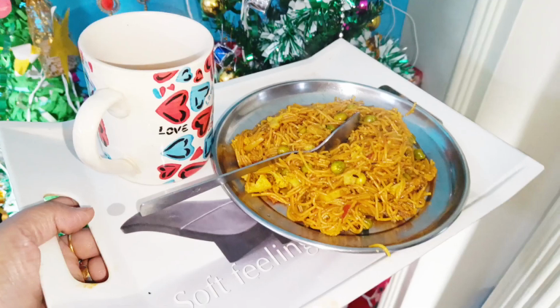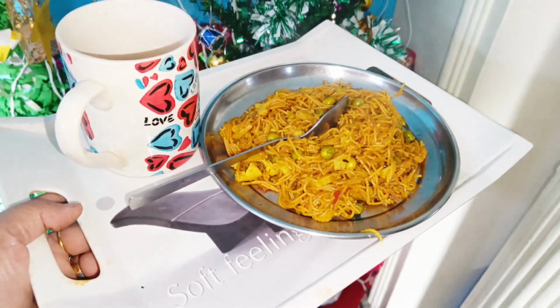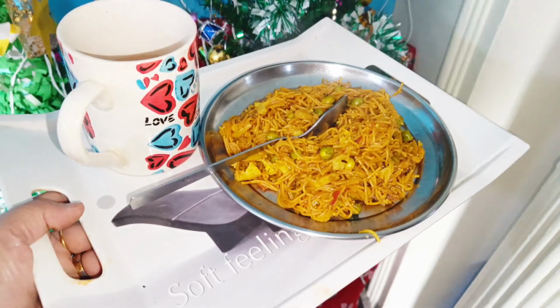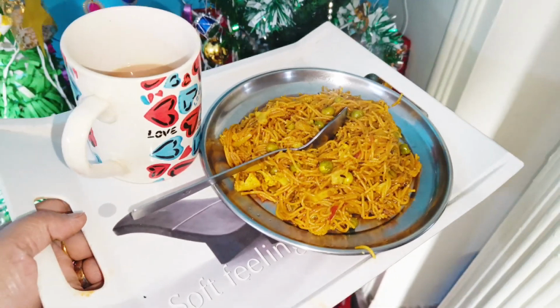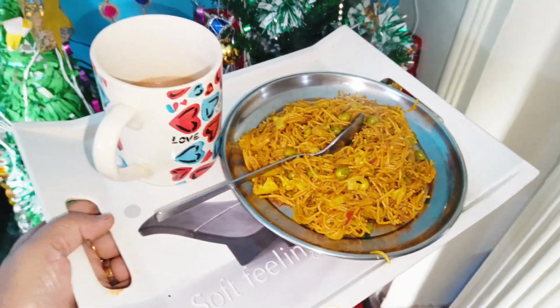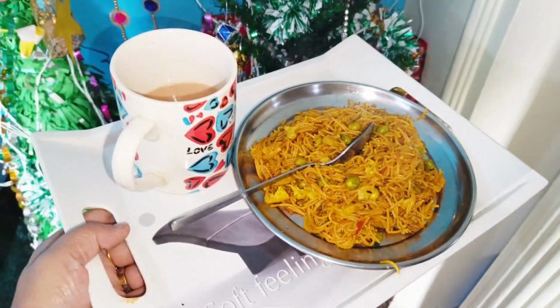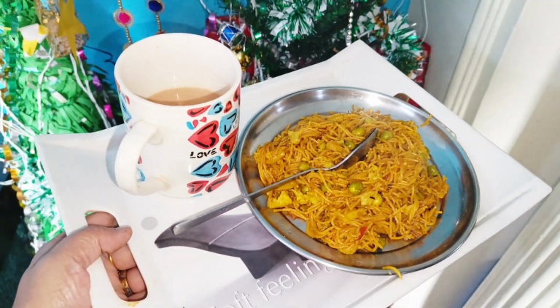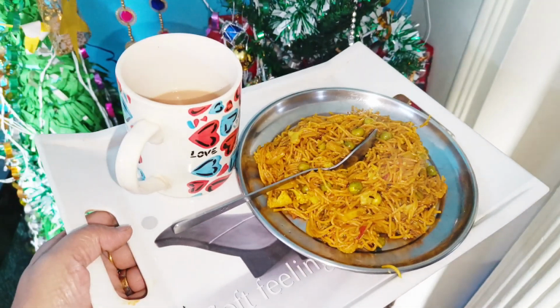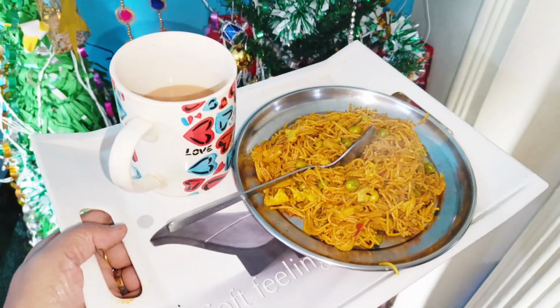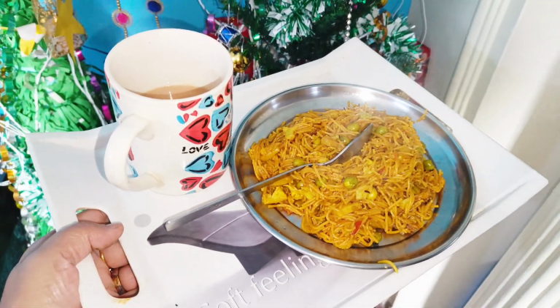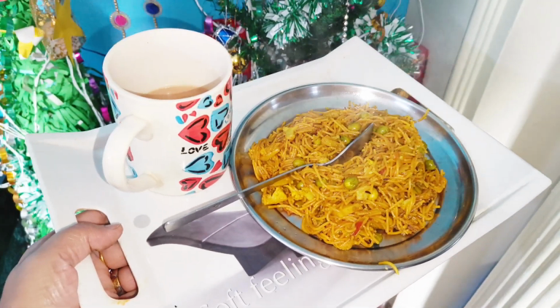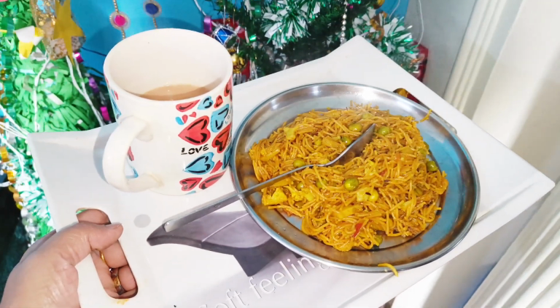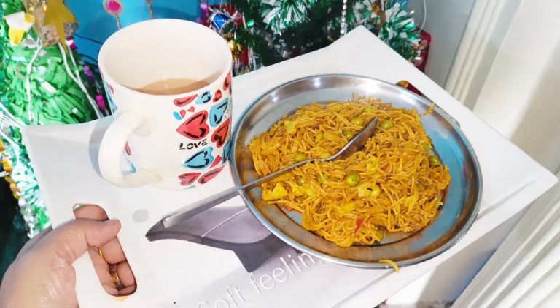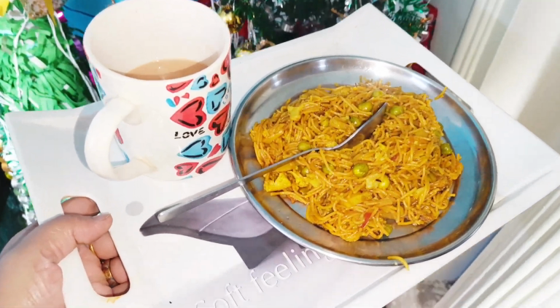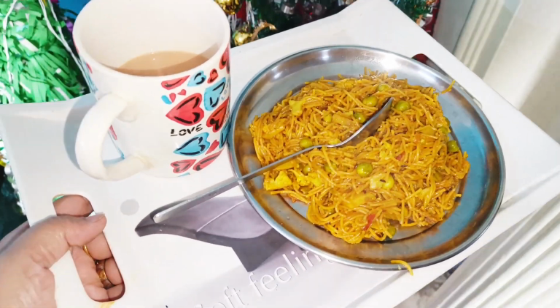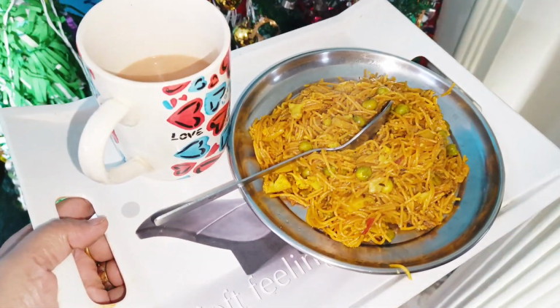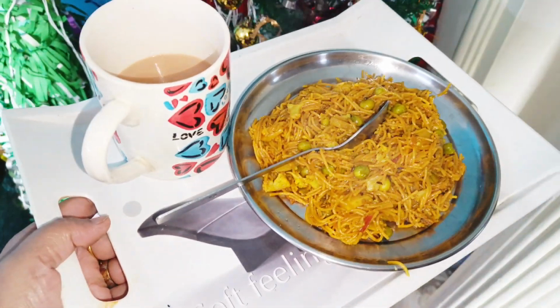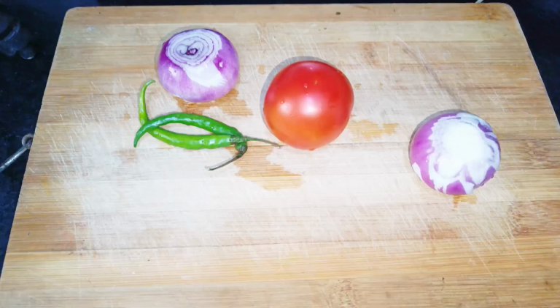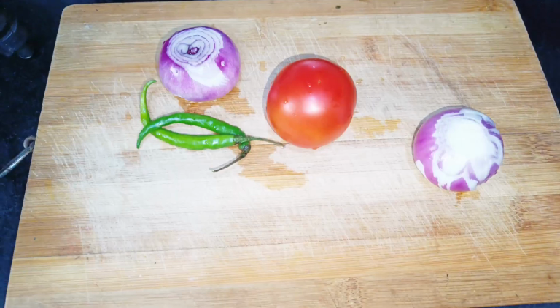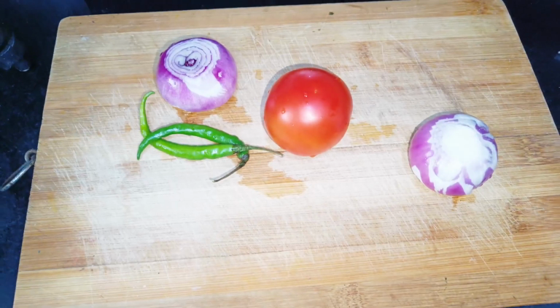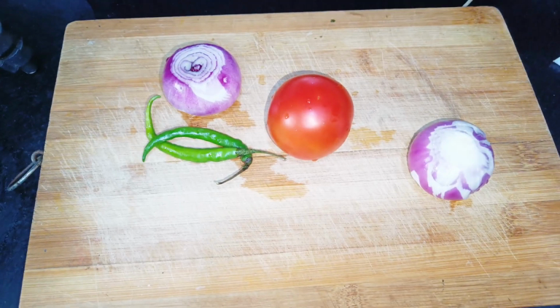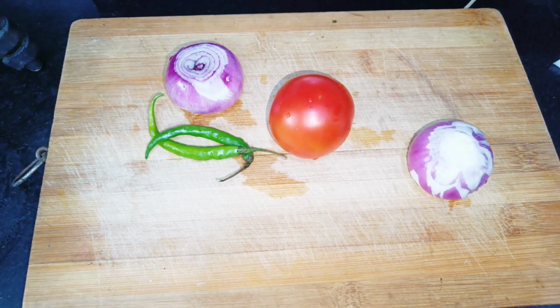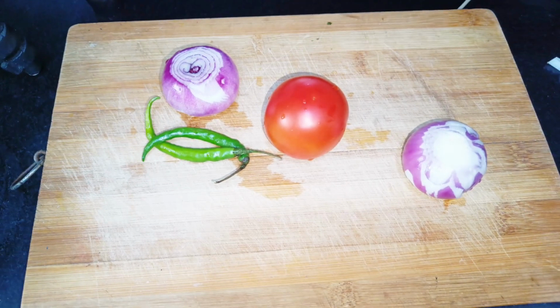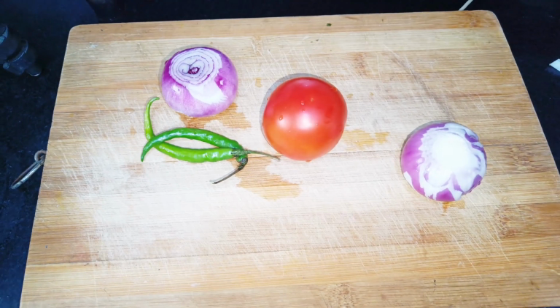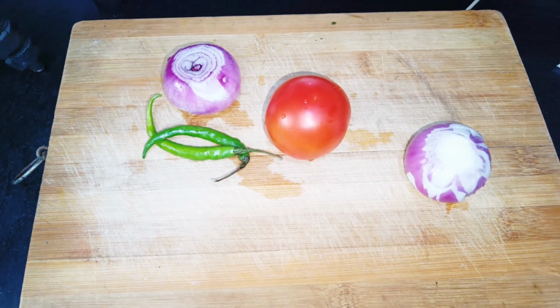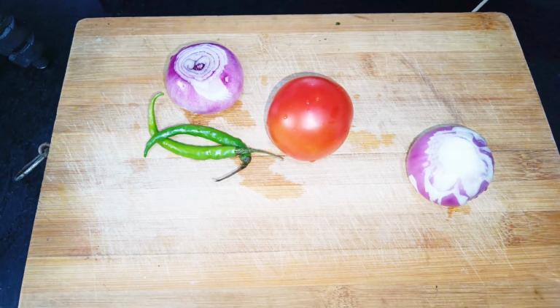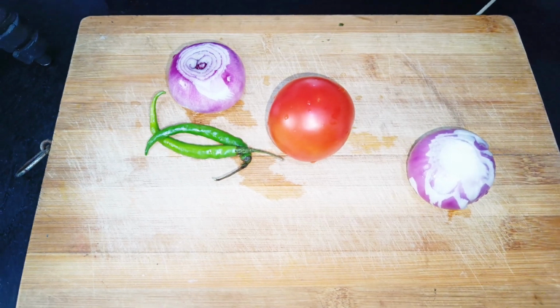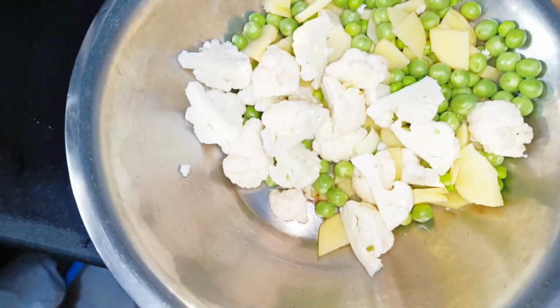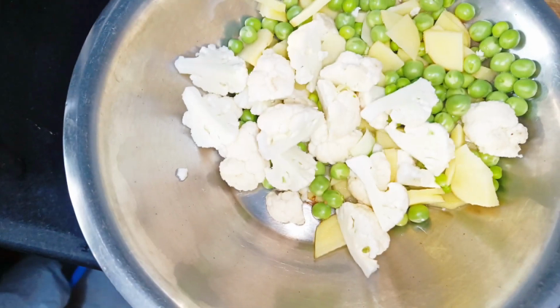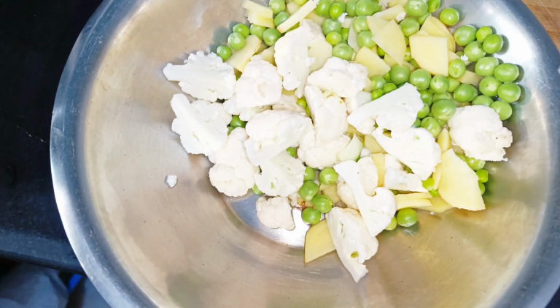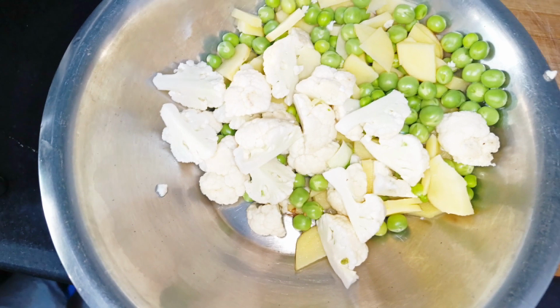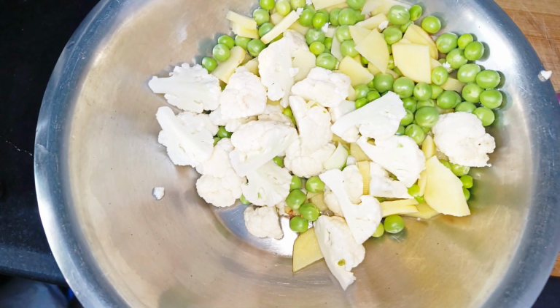Hey everyone! The yummiest breakfast is ready and today we are going to make Vermicelli.